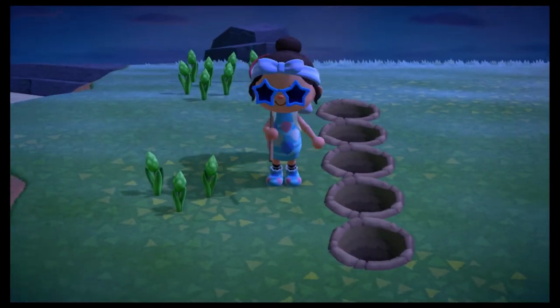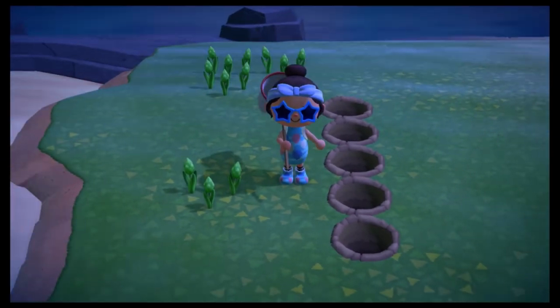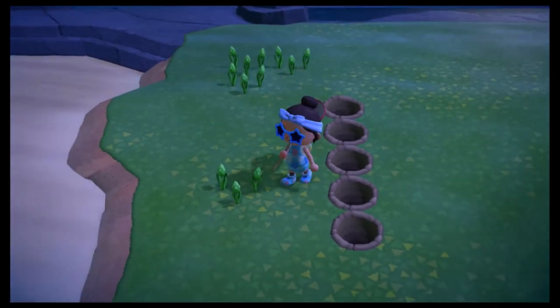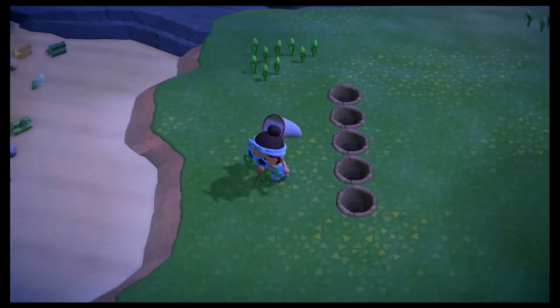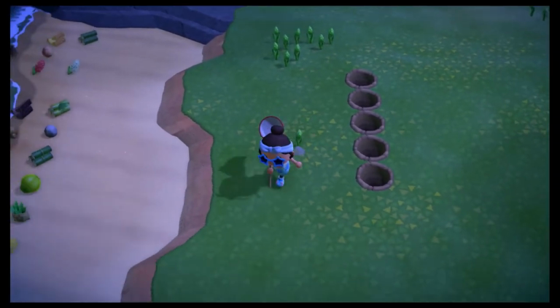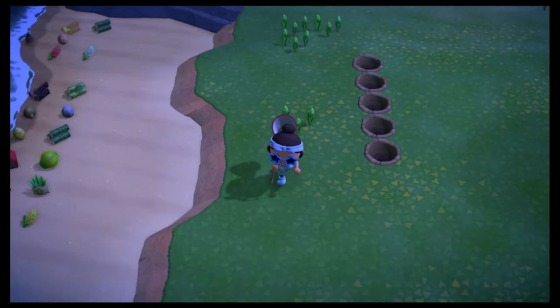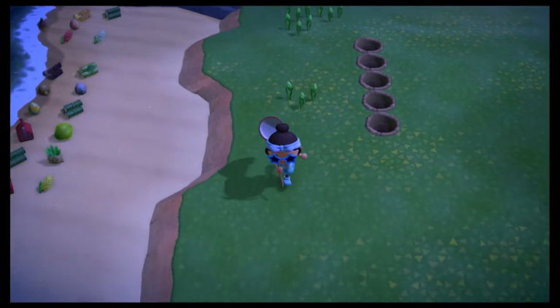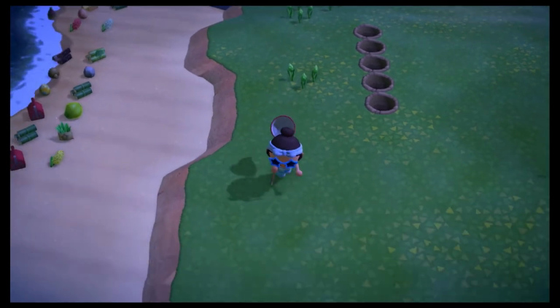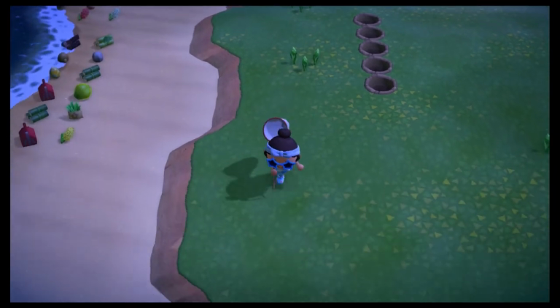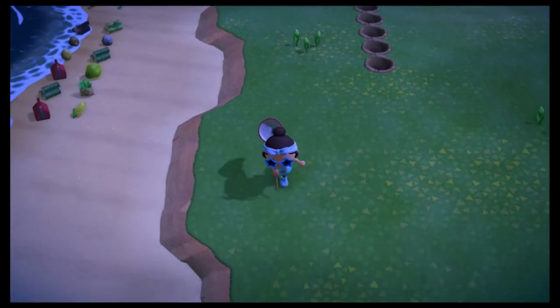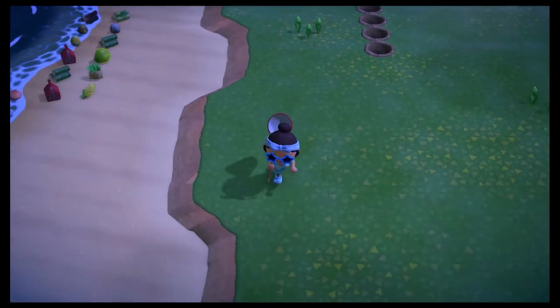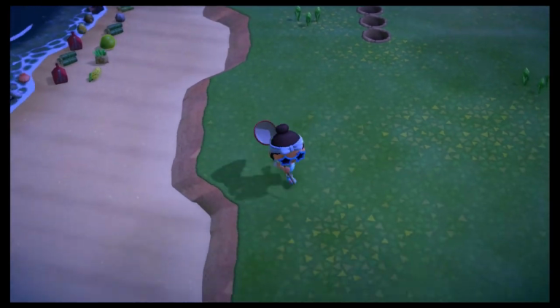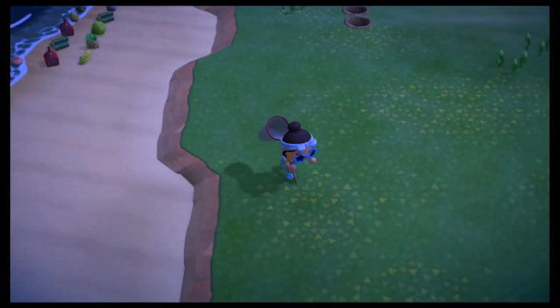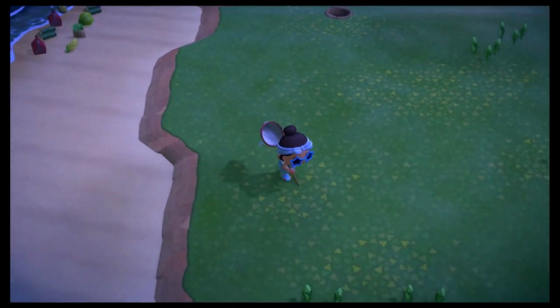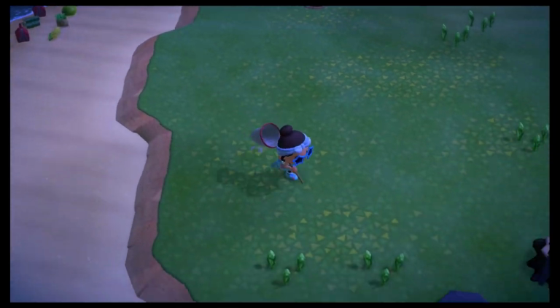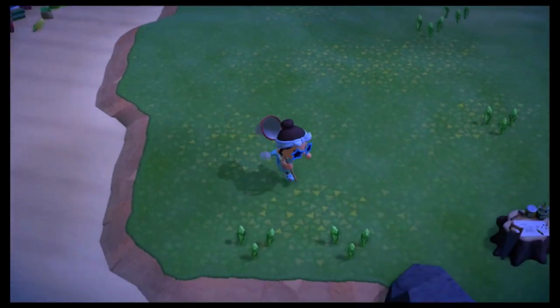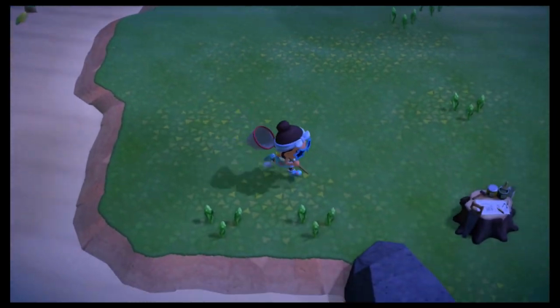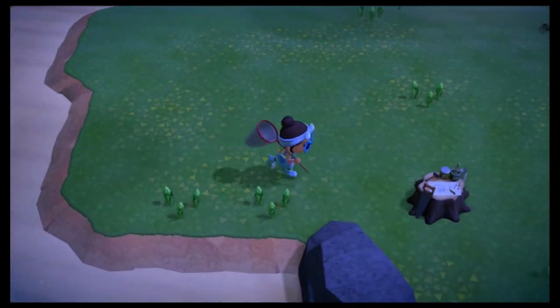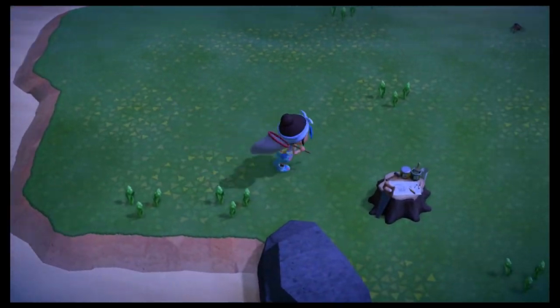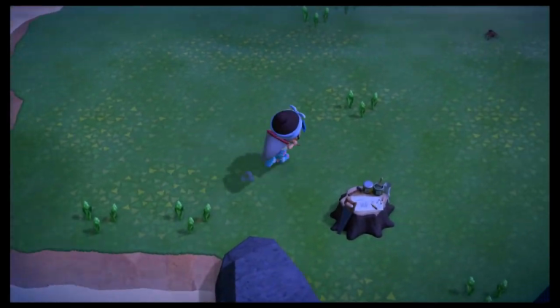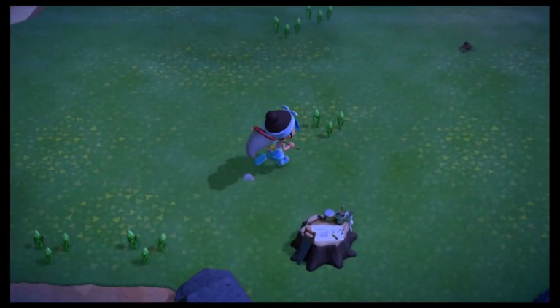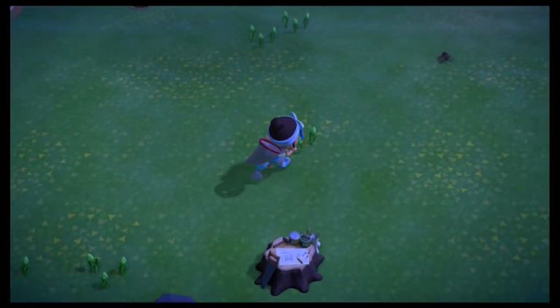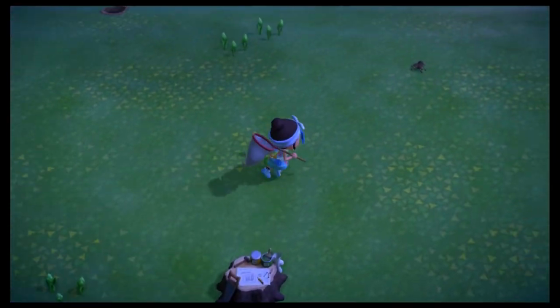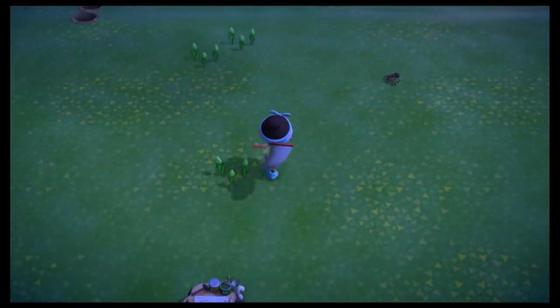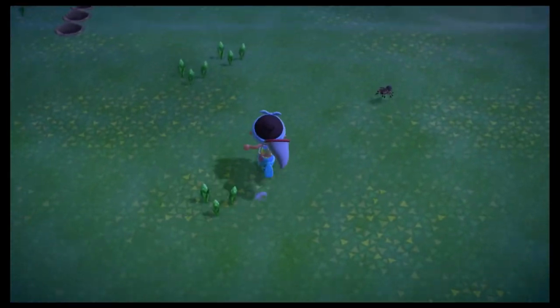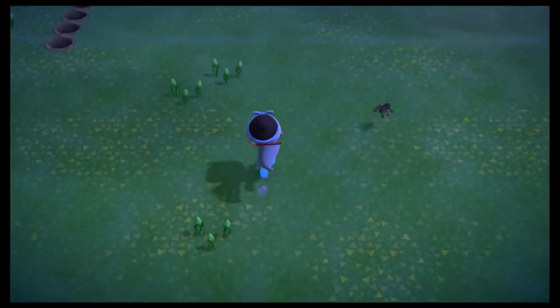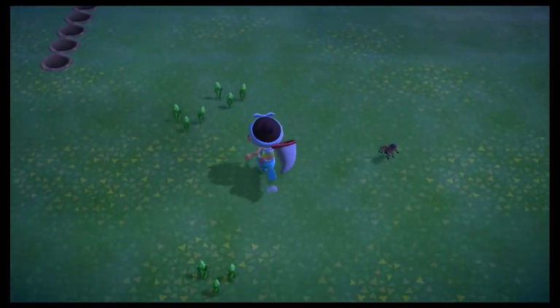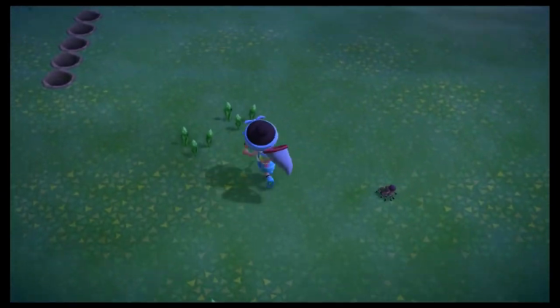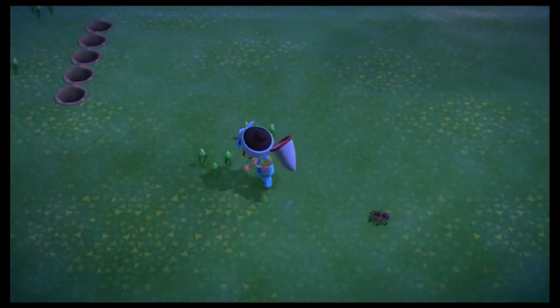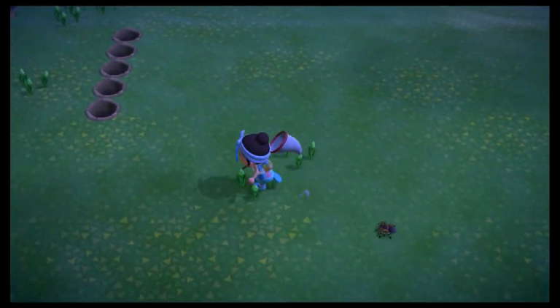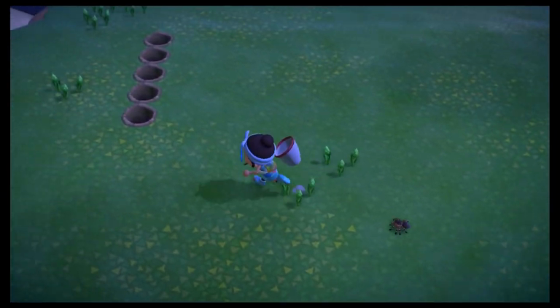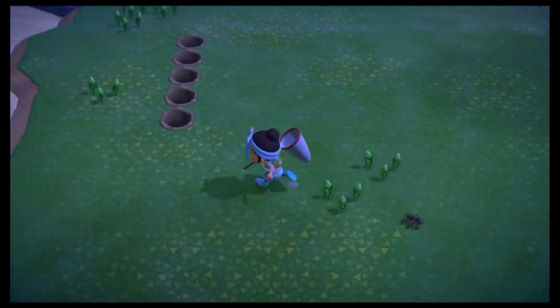The empty inventory is, of course, to hold all the spiders that you will find on the Nook Miles island.